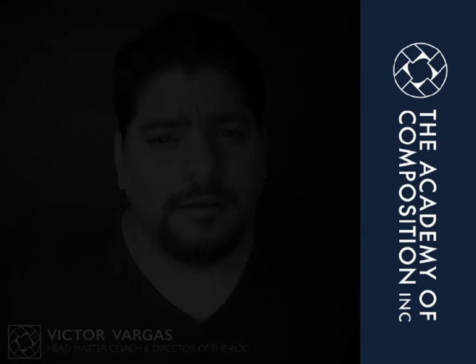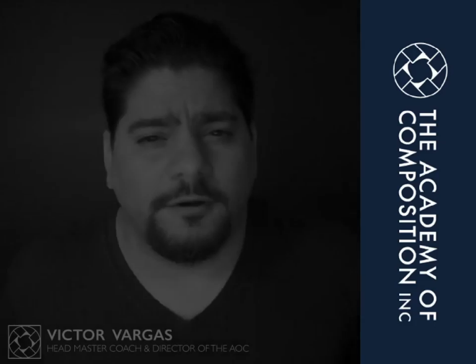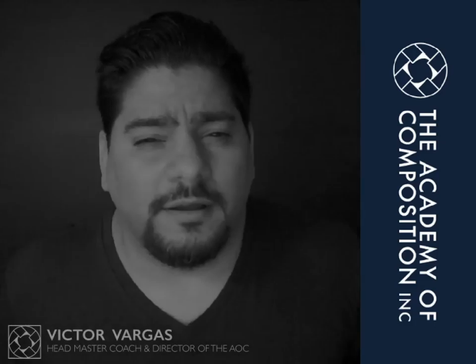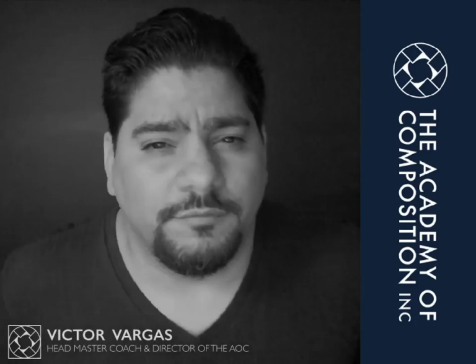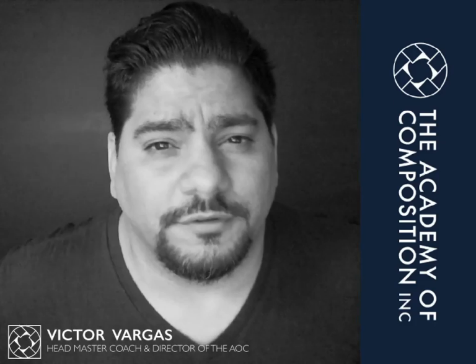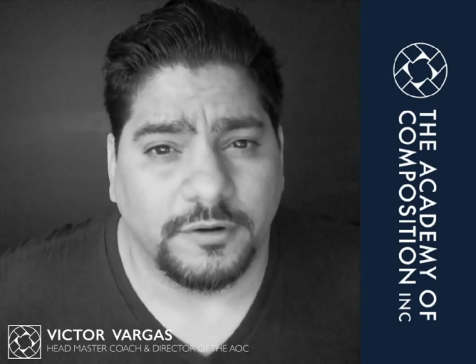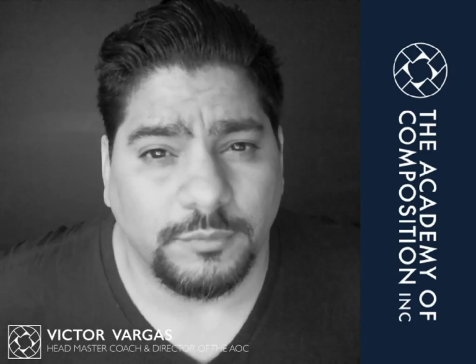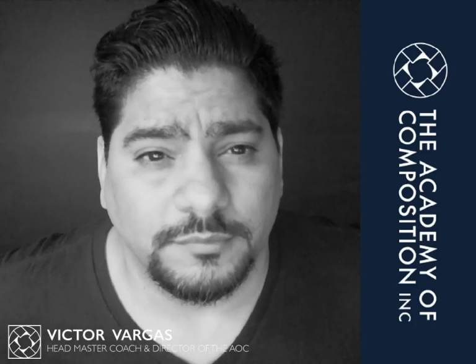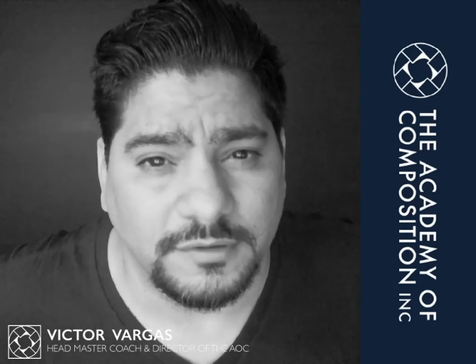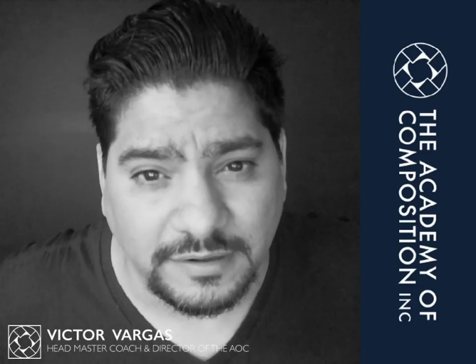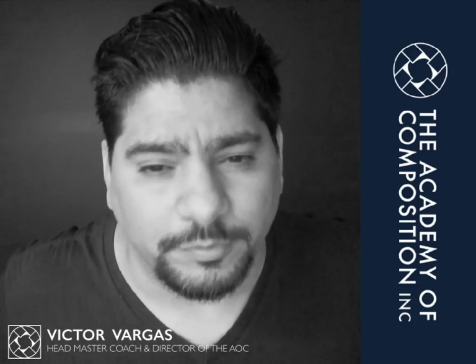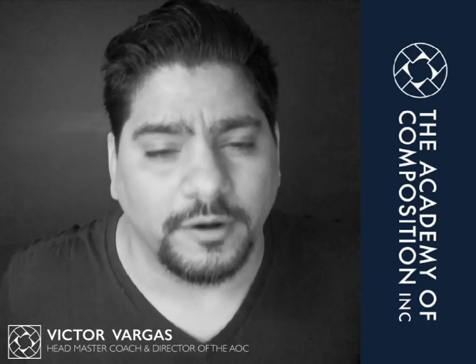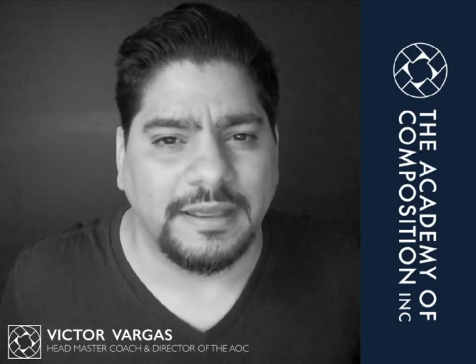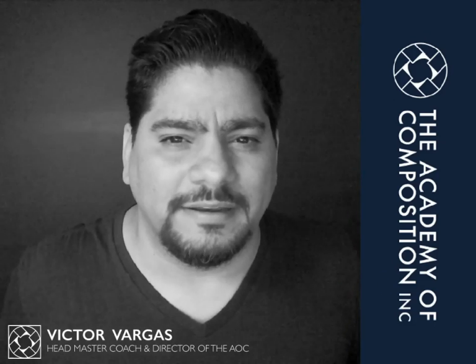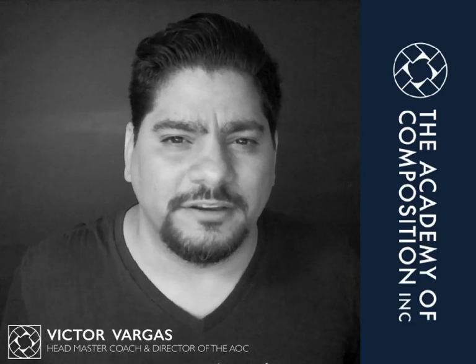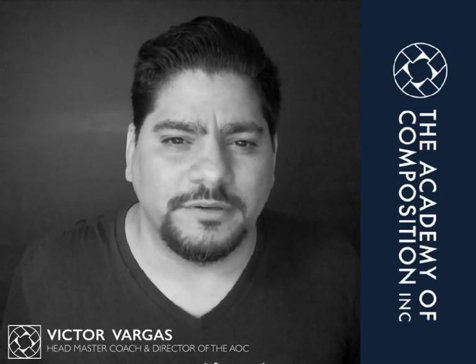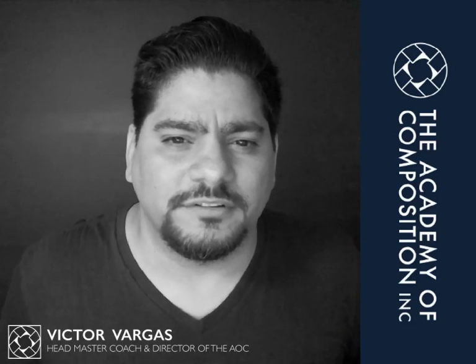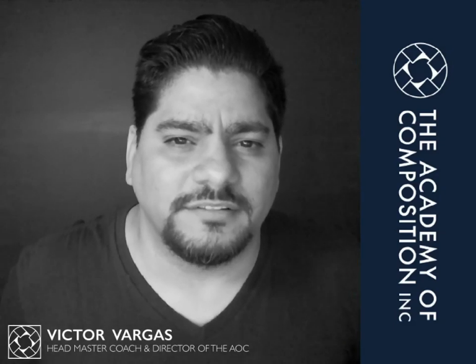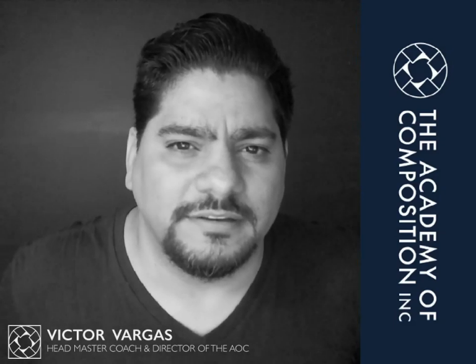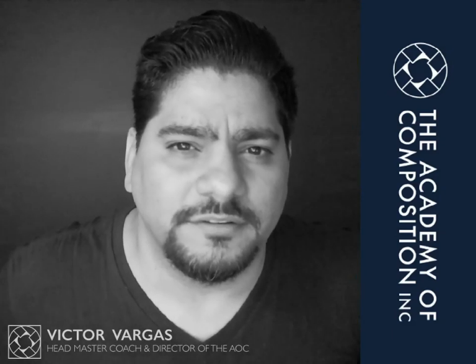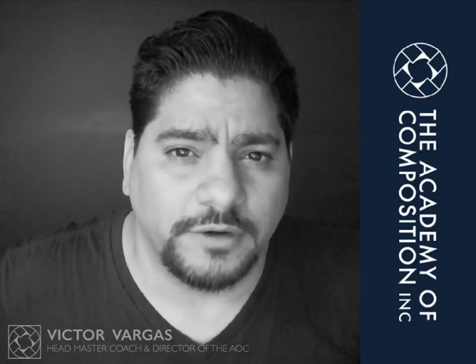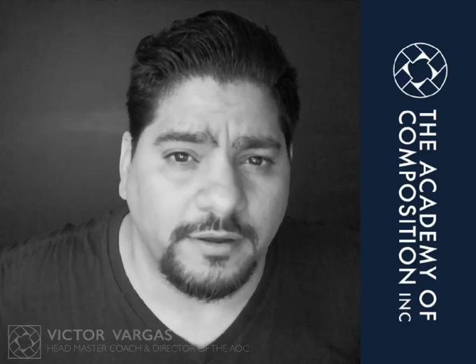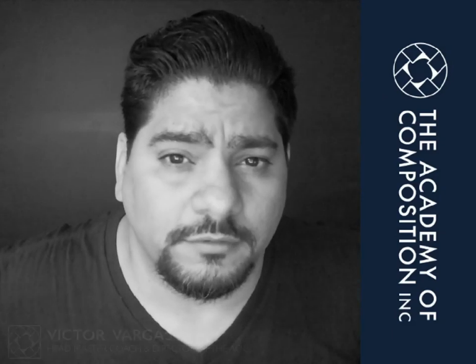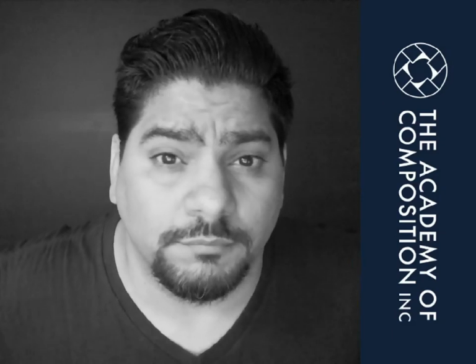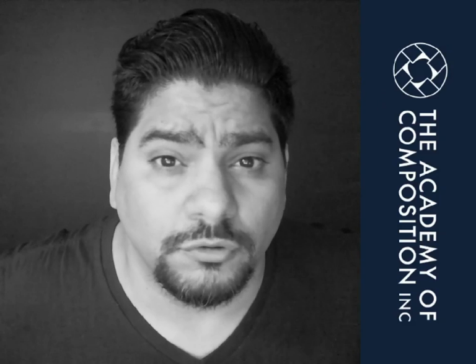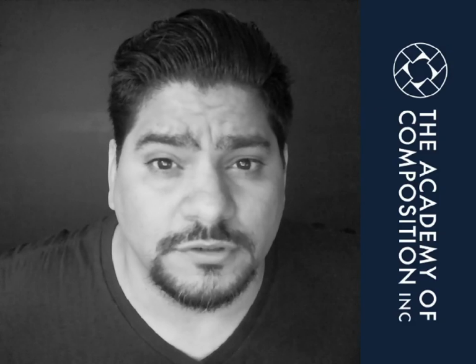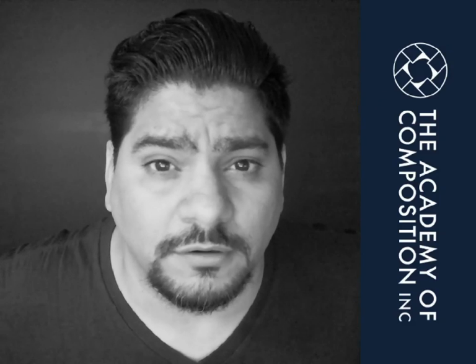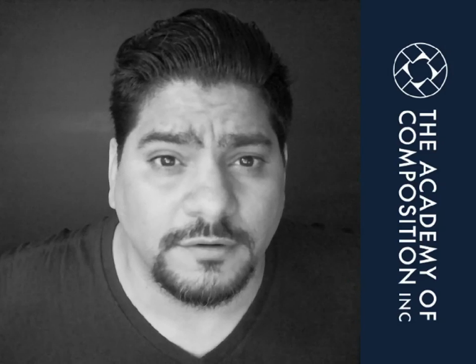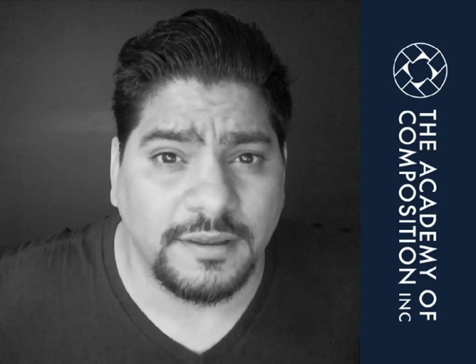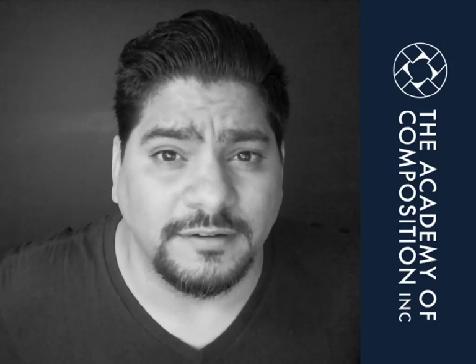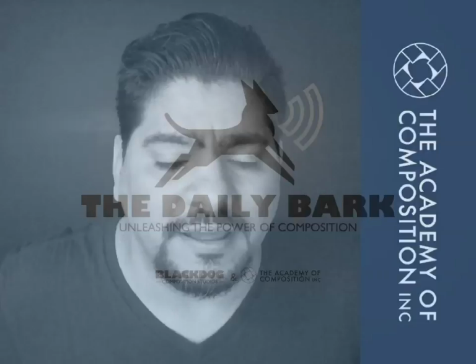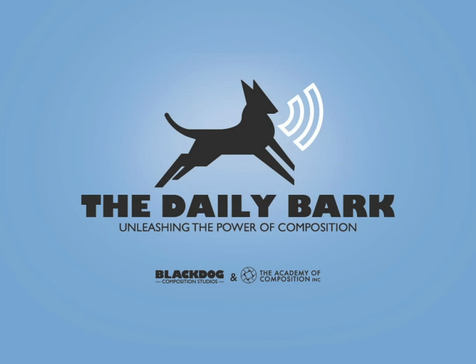I am Victor Vargas, welcome to this Daily Bark, and here we discuss ideas around composing art and life.